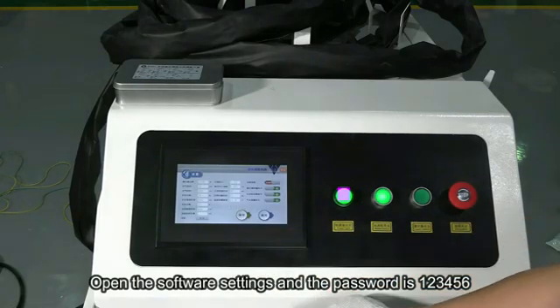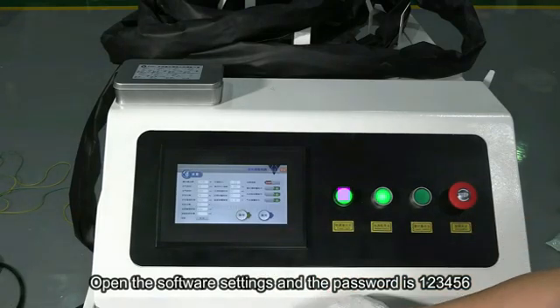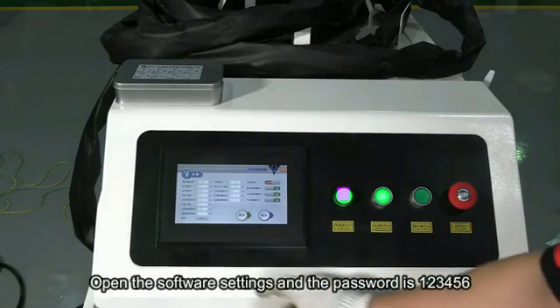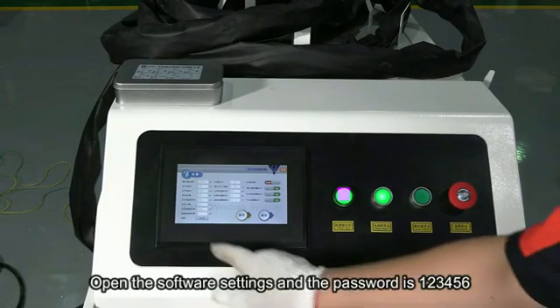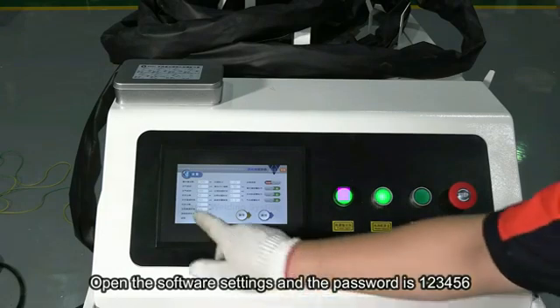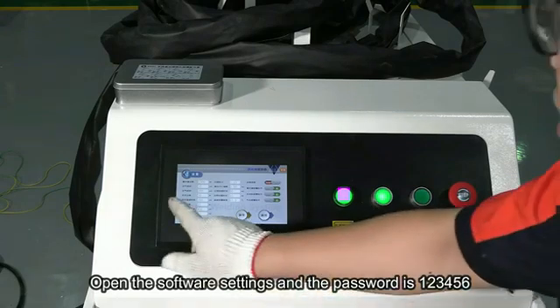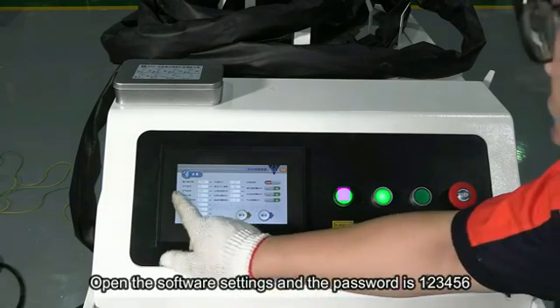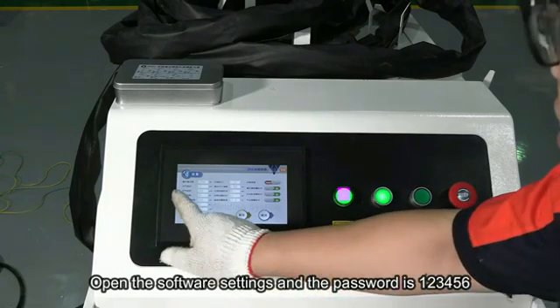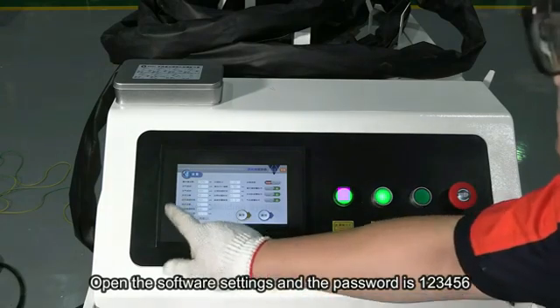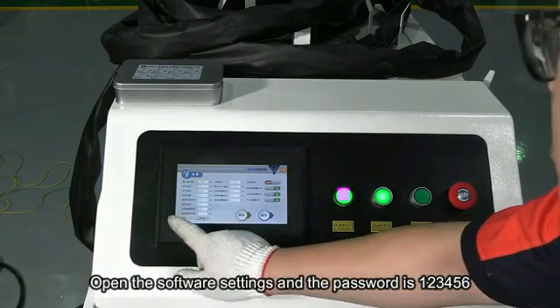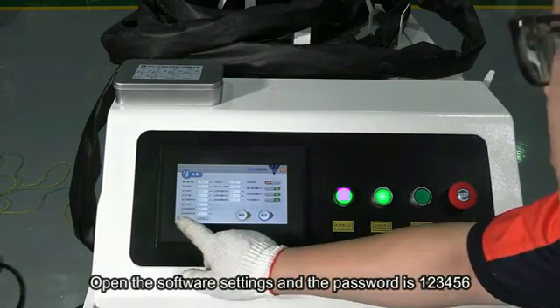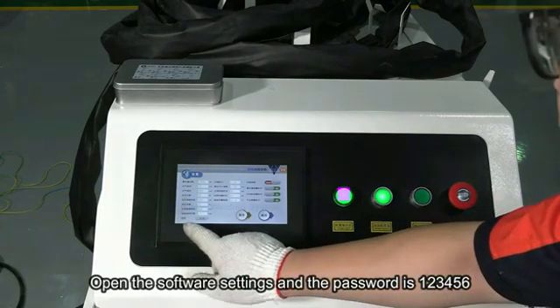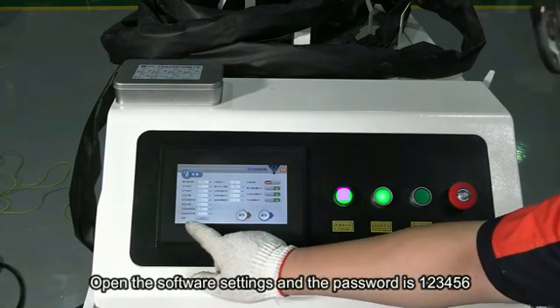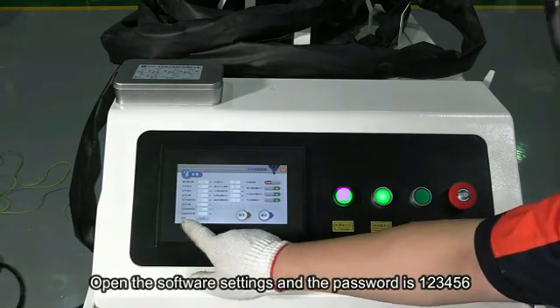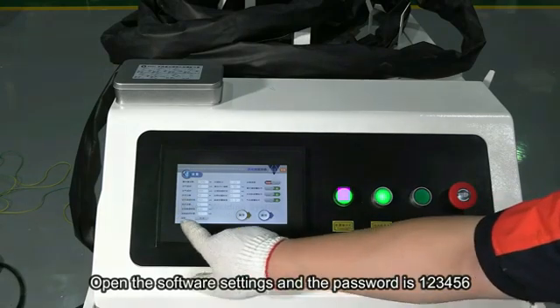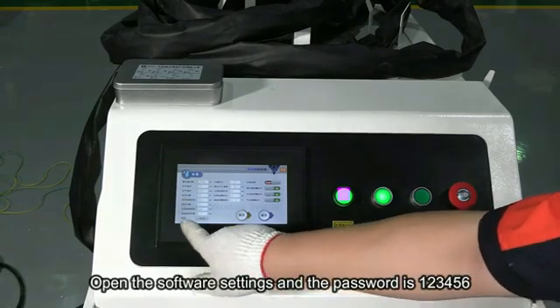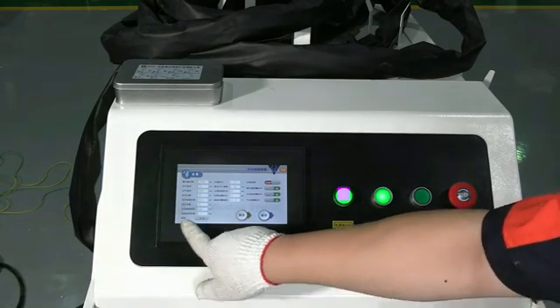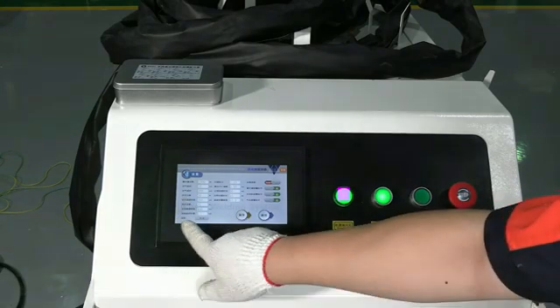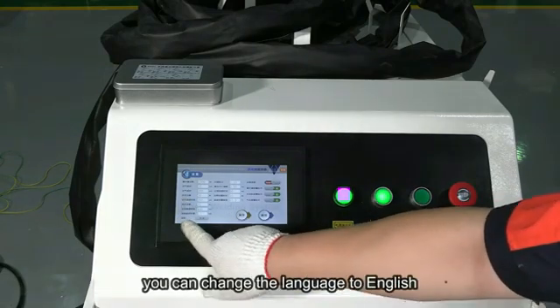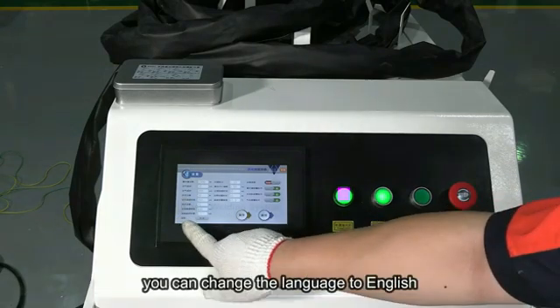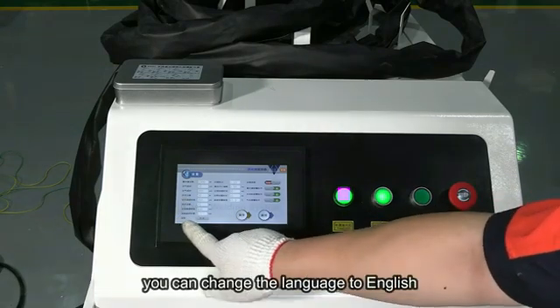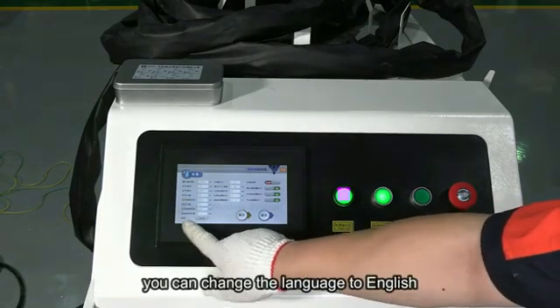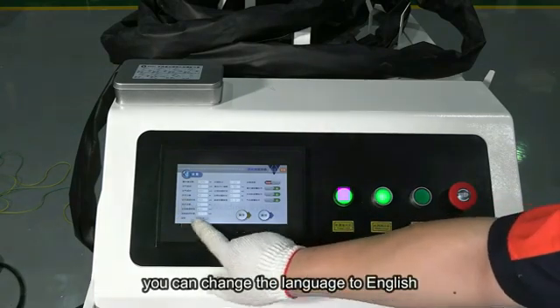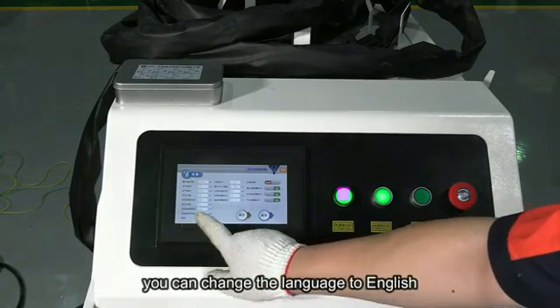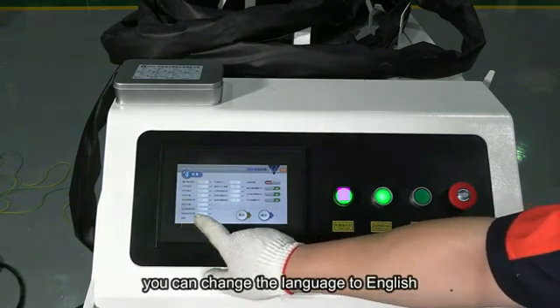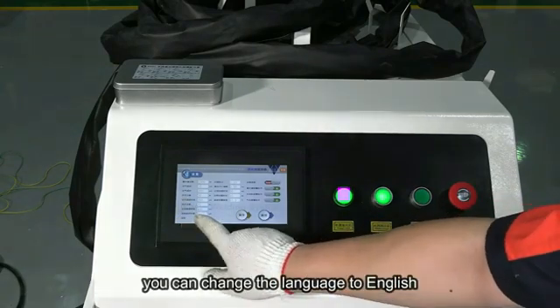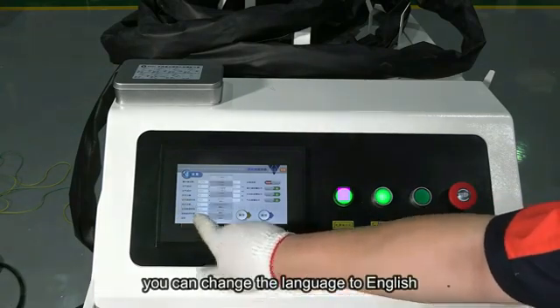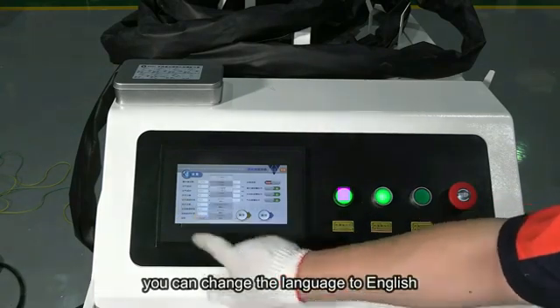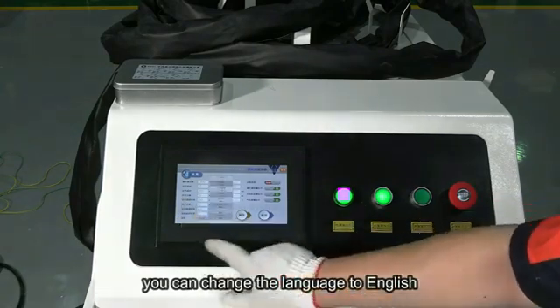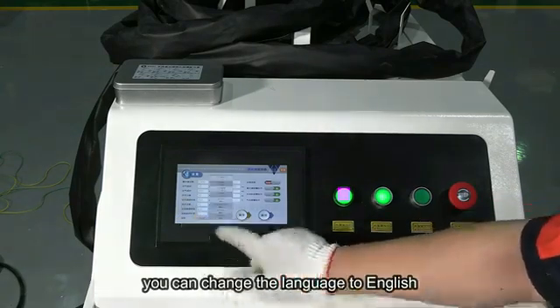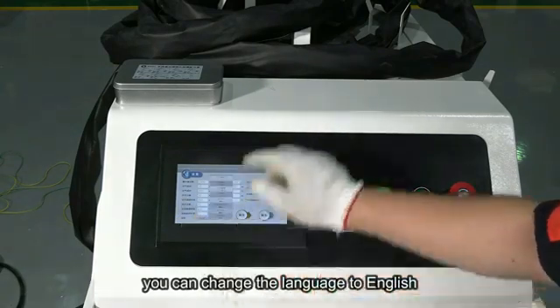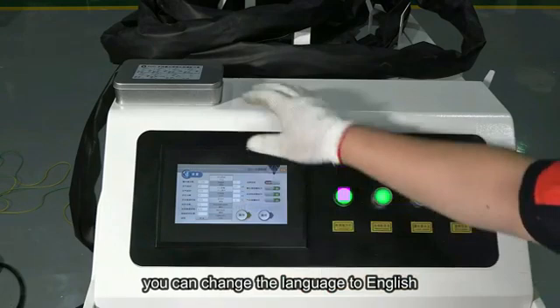At the bottom of the software, you can change the language to English.